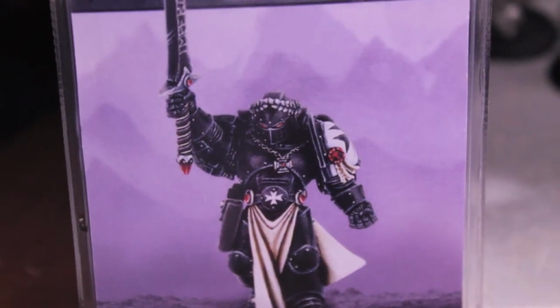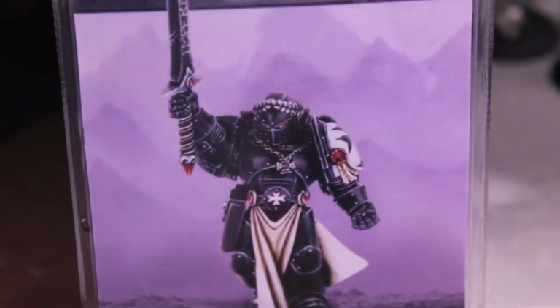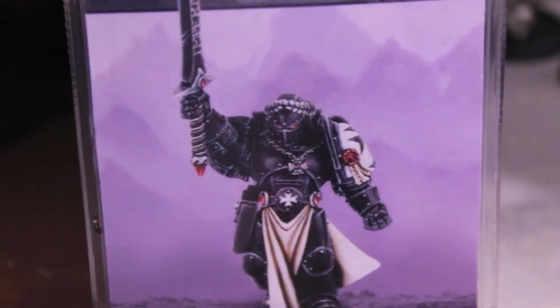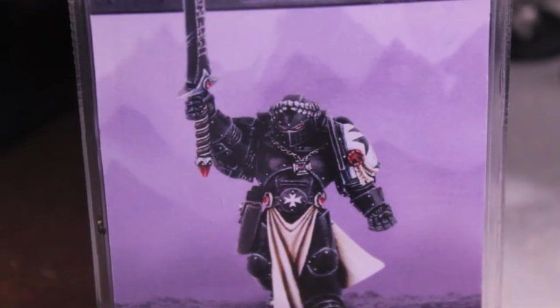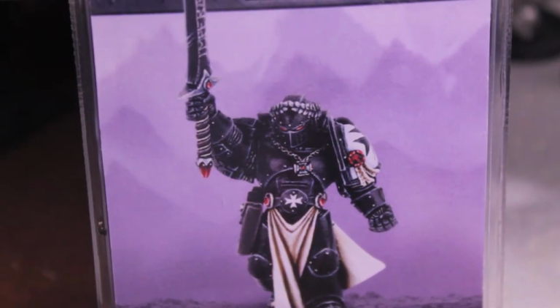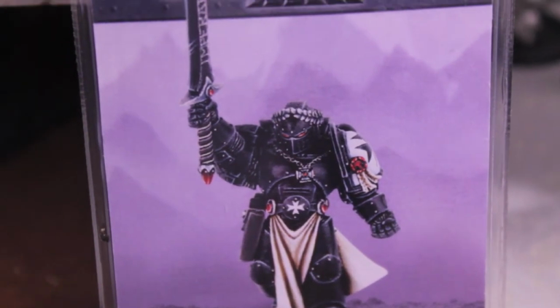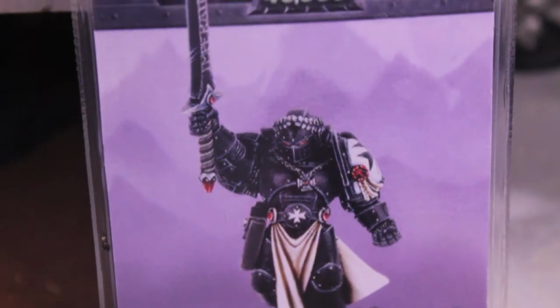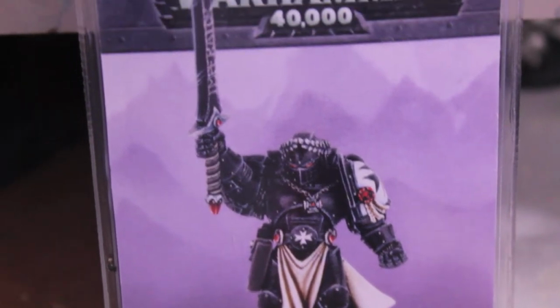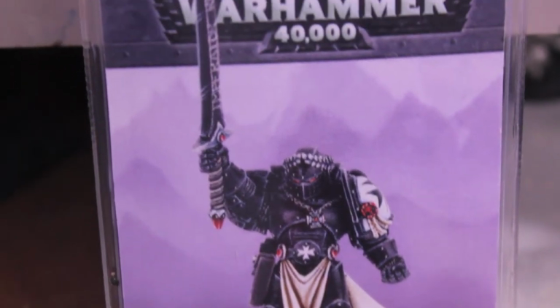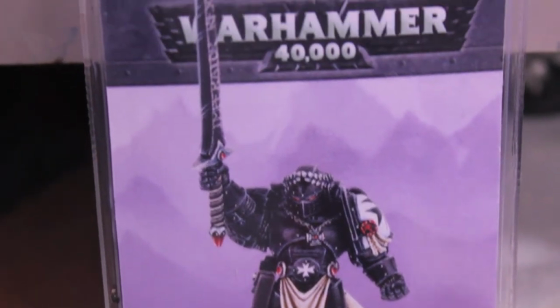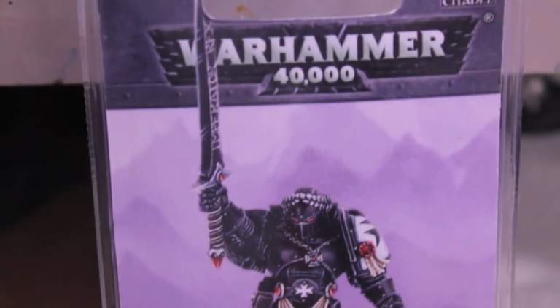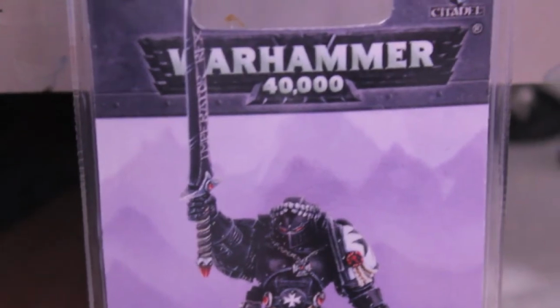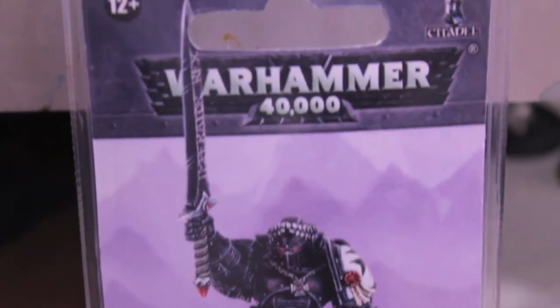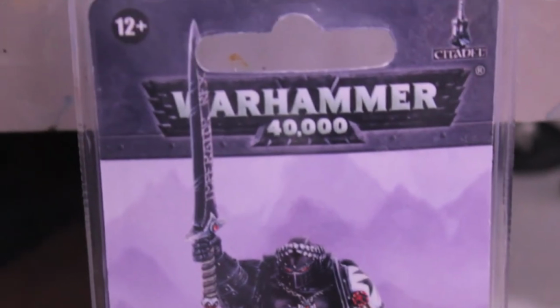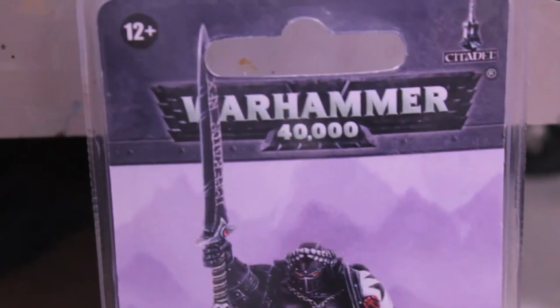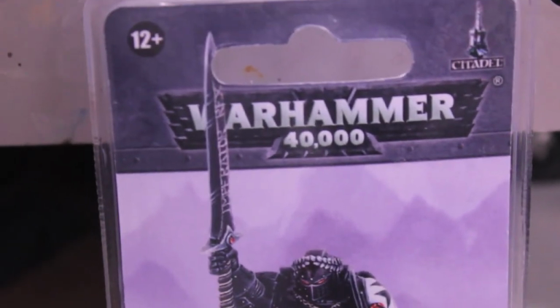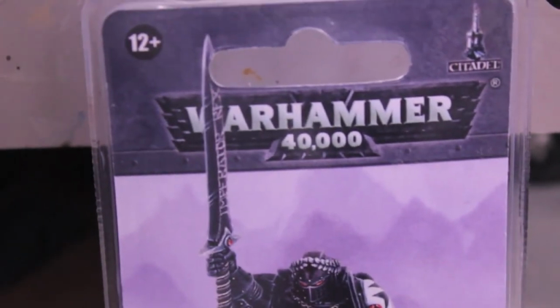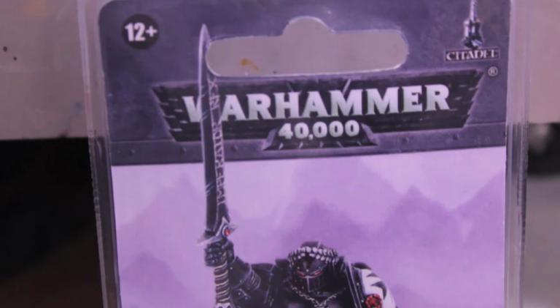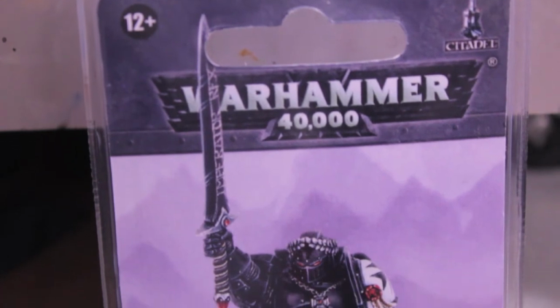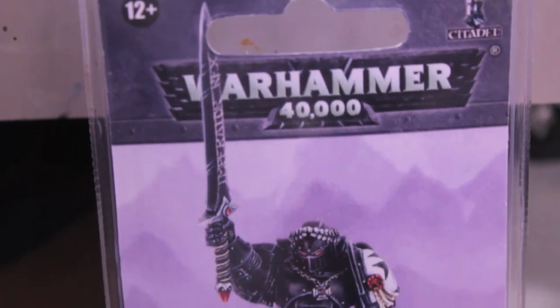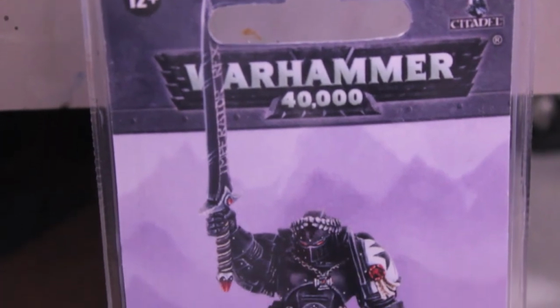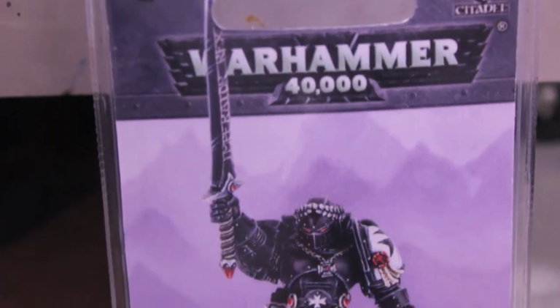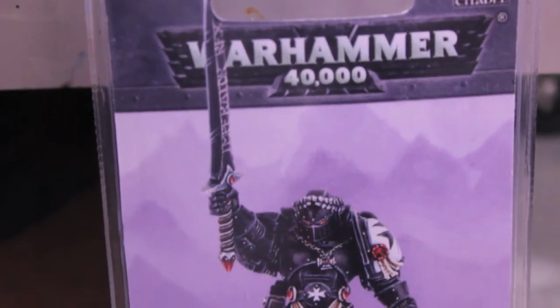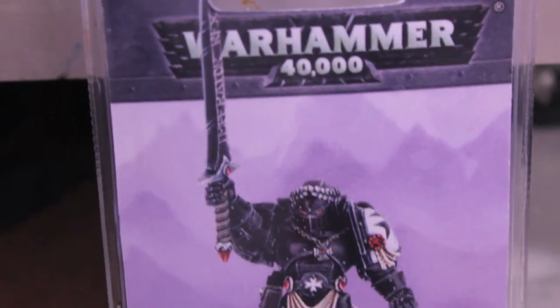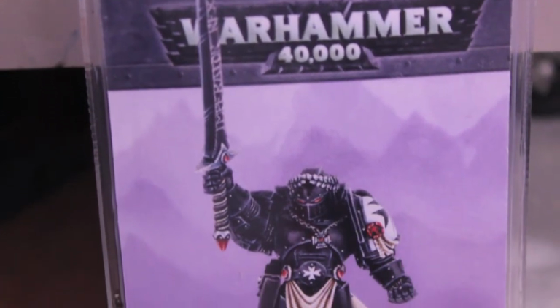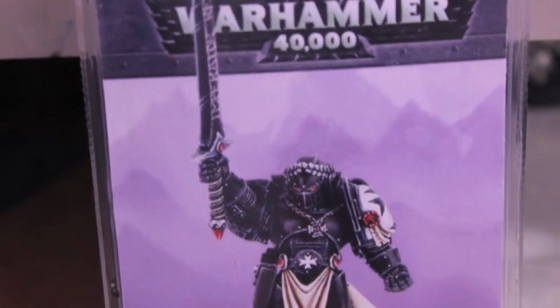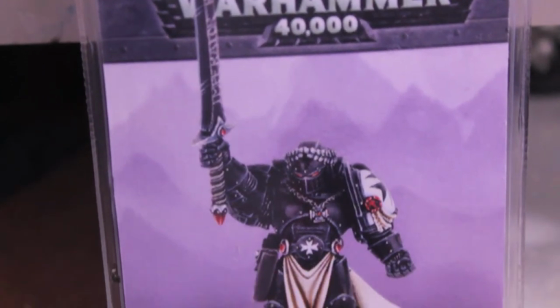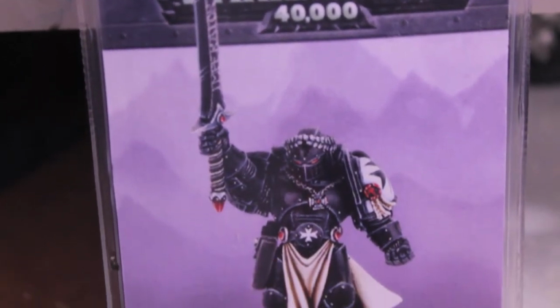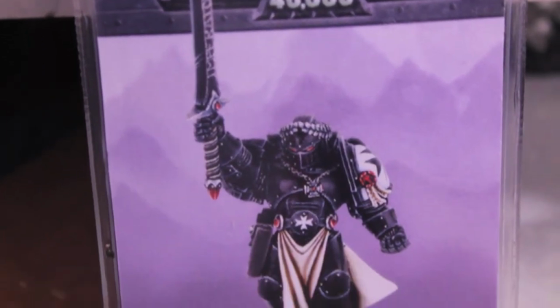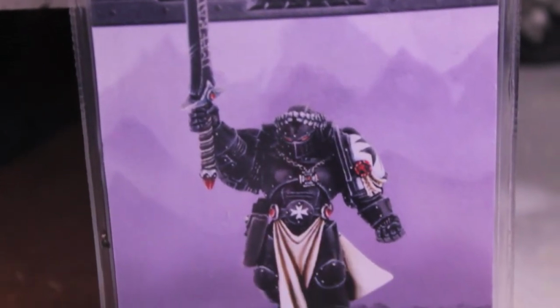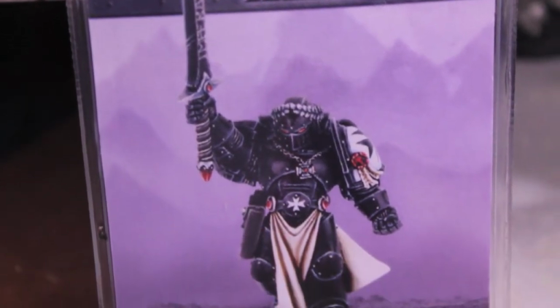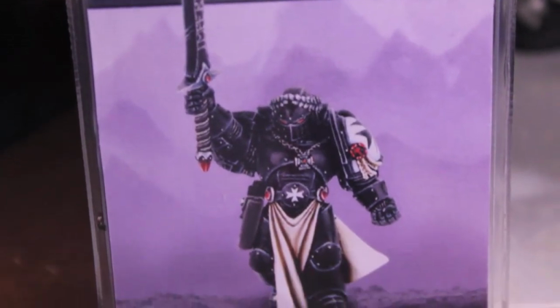What up, players! Wooboss Tae up in this mood. Got another unboxing for you today and a little bit of a question for you.